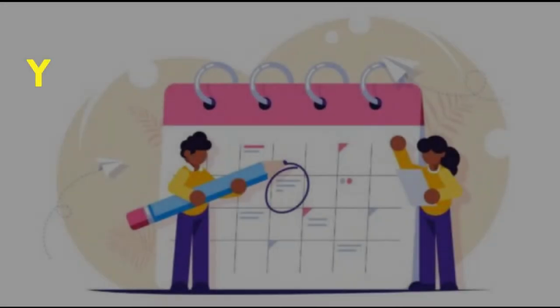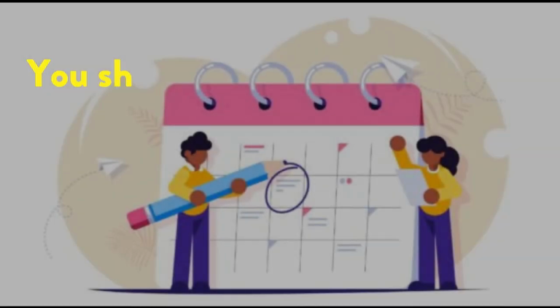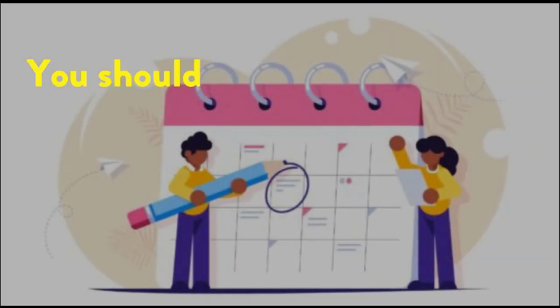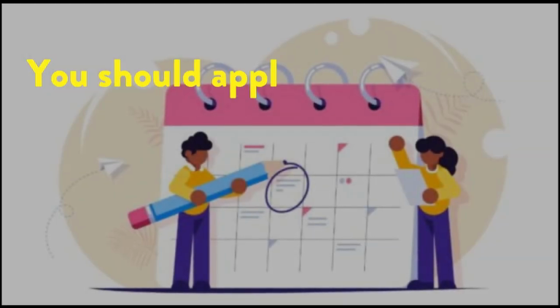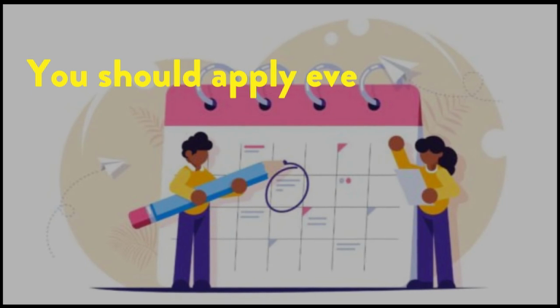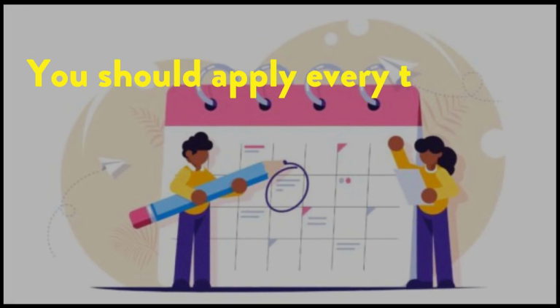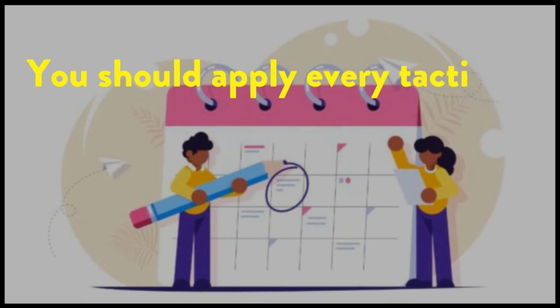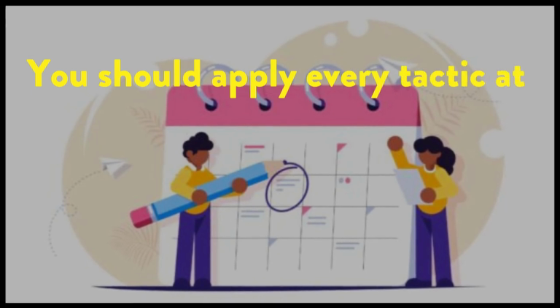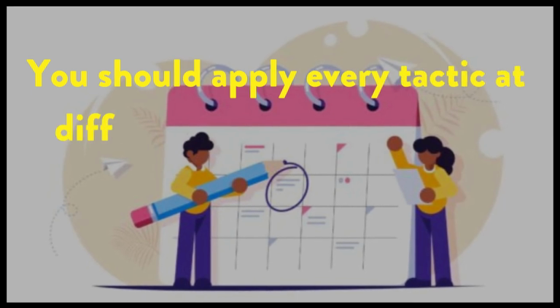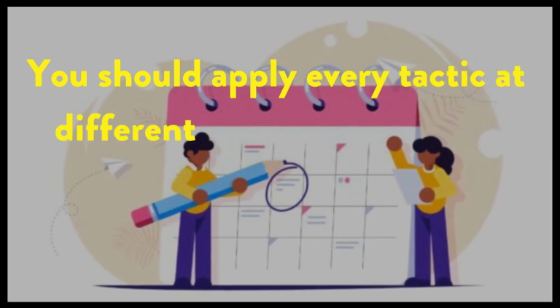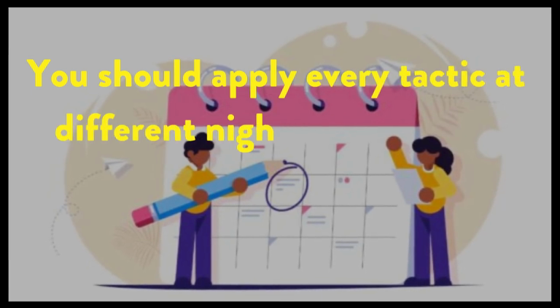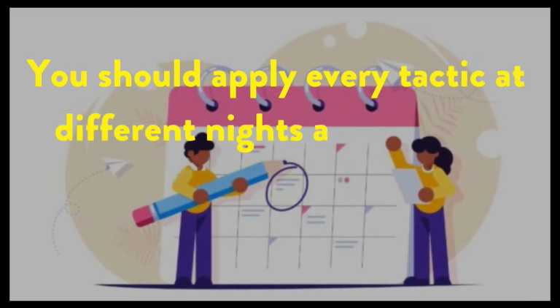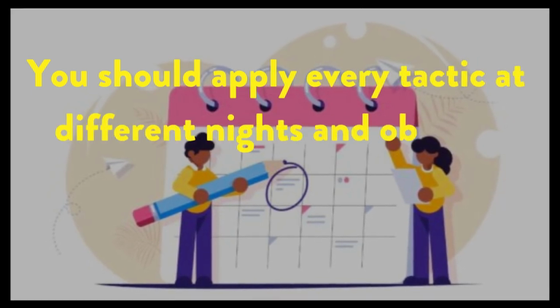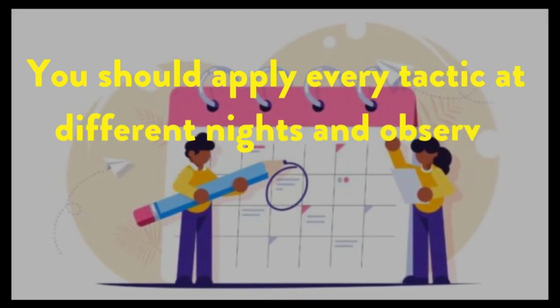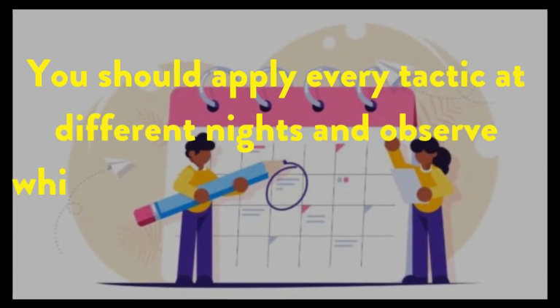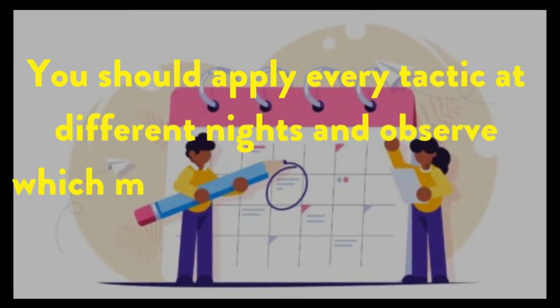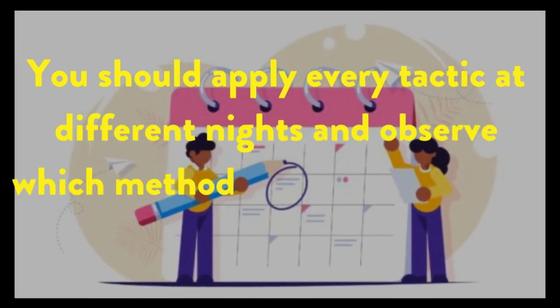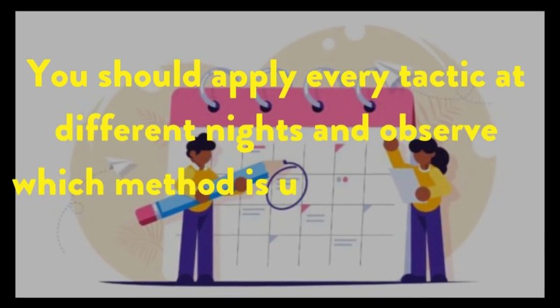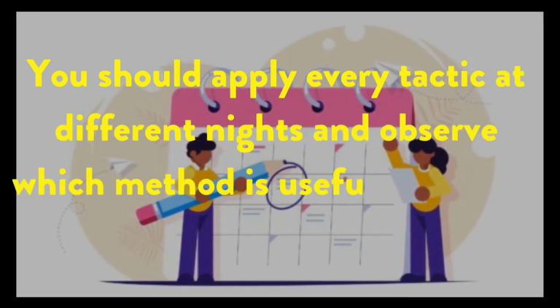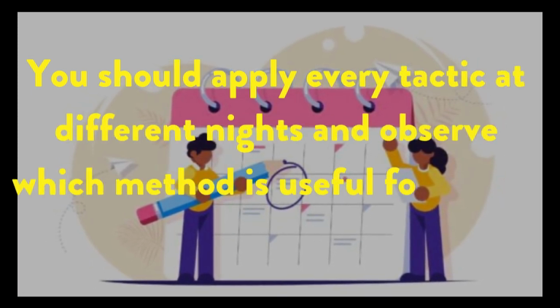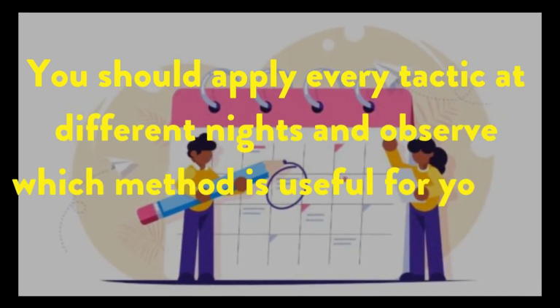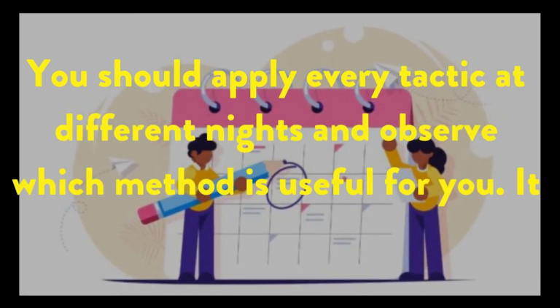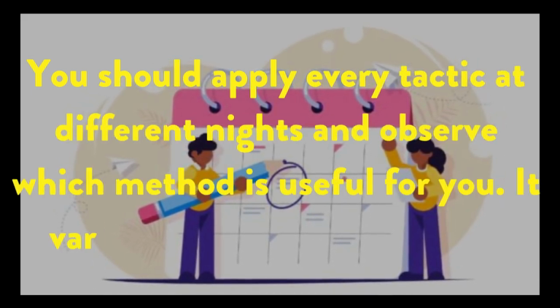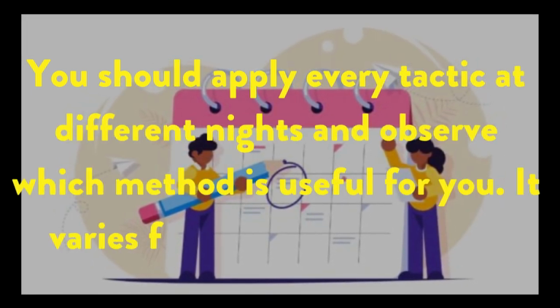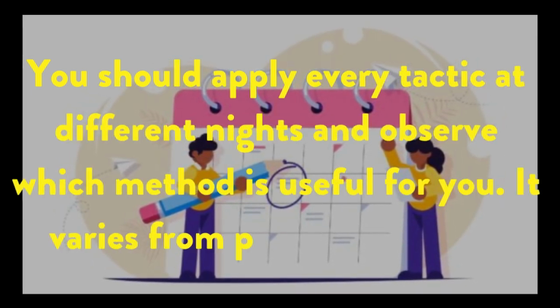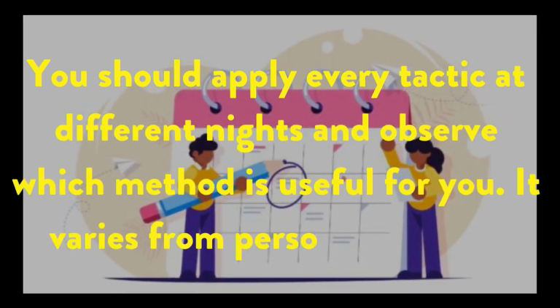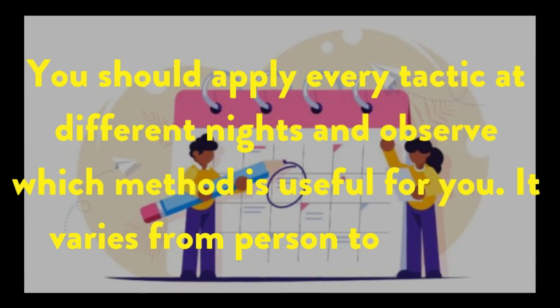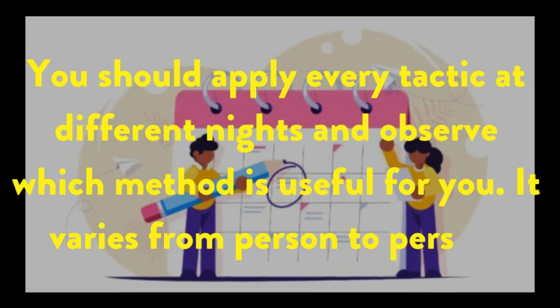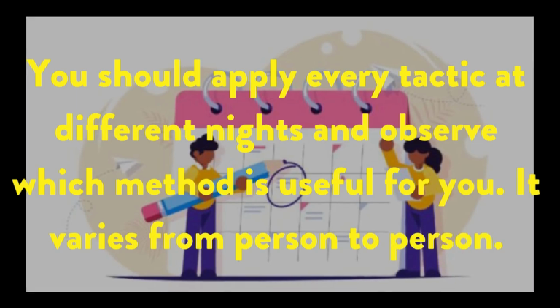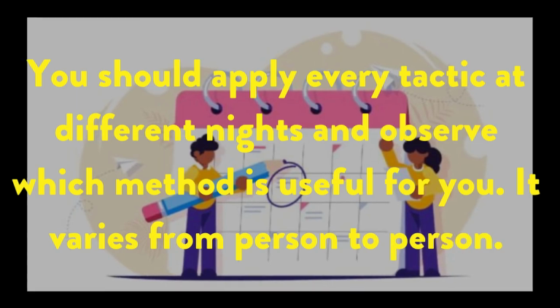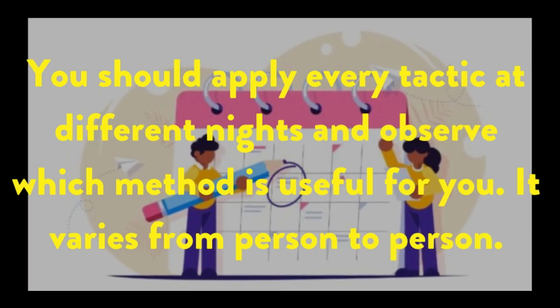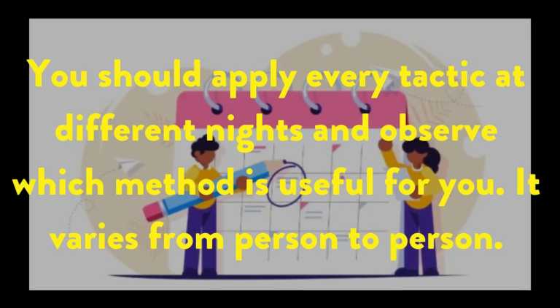You should apply every tactic at different nights and observe which method is useful for you. It varies from person to person.